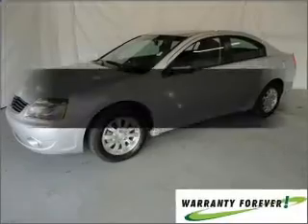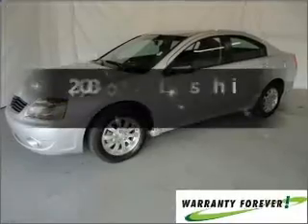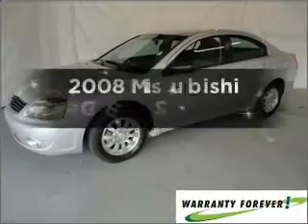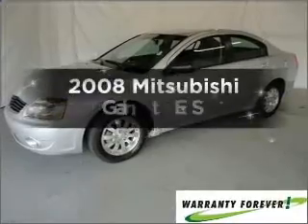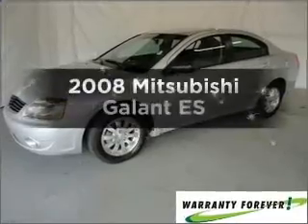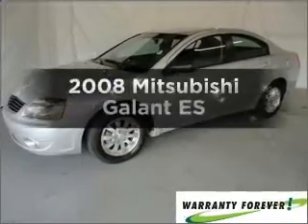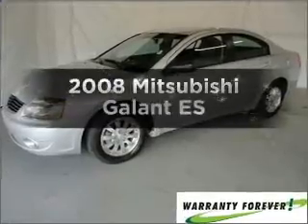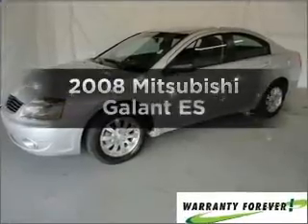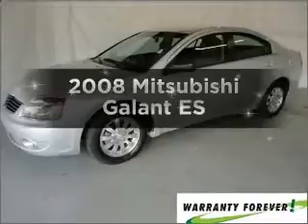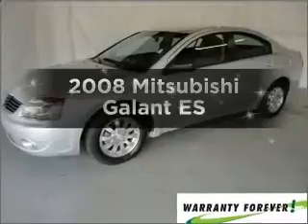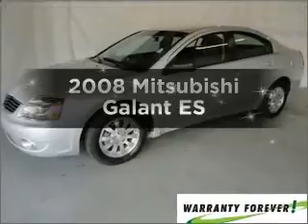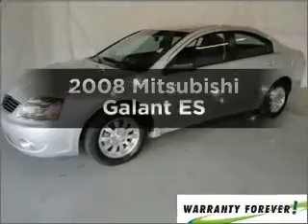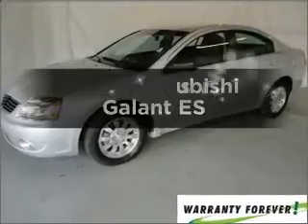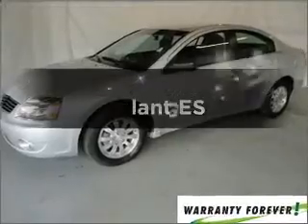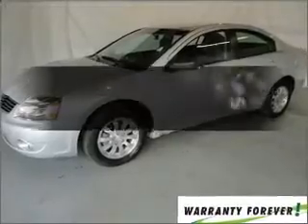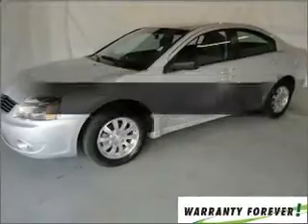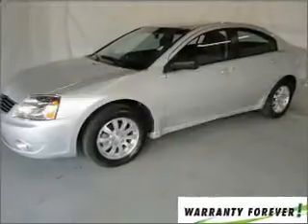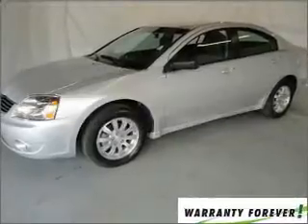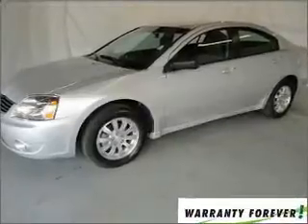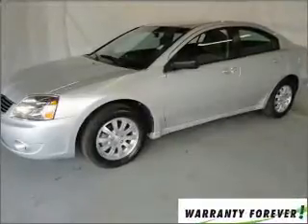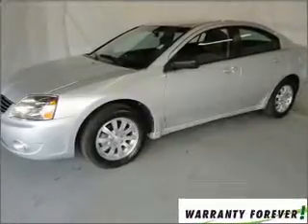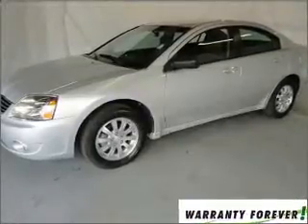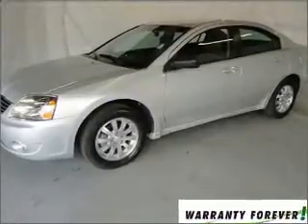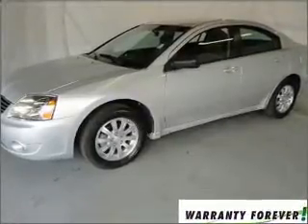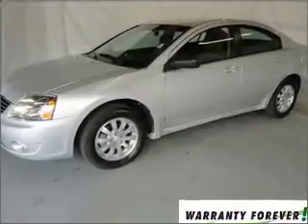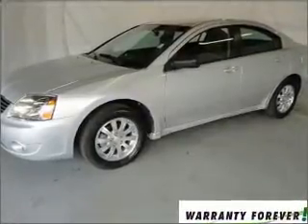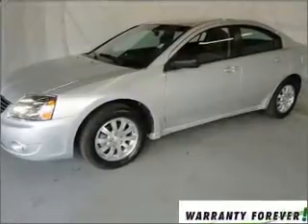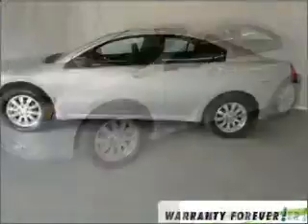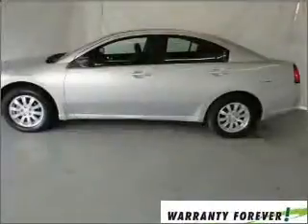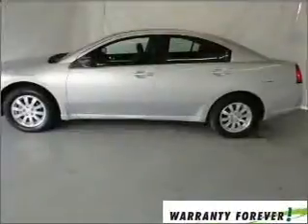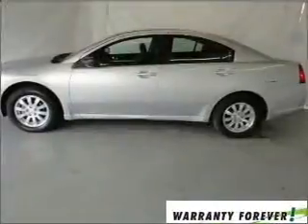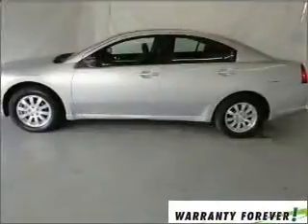Introducing the 2008 Mitsubishi Galant. If you're looking for an automobile with great attributes, look no further.